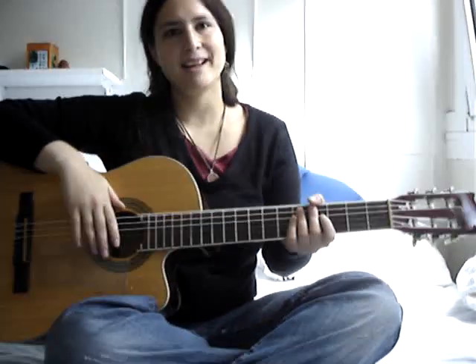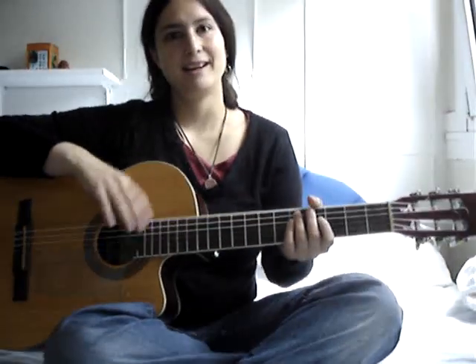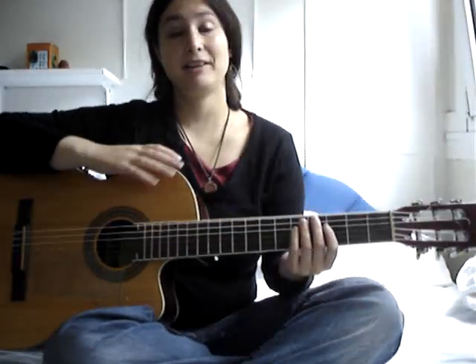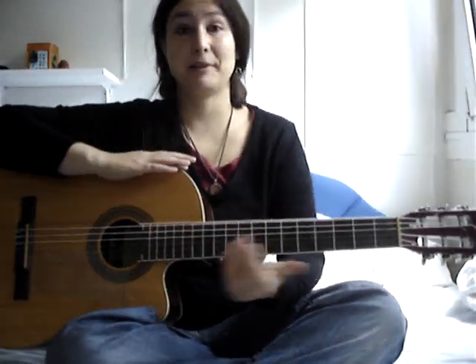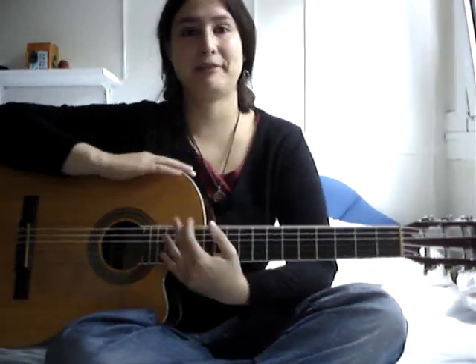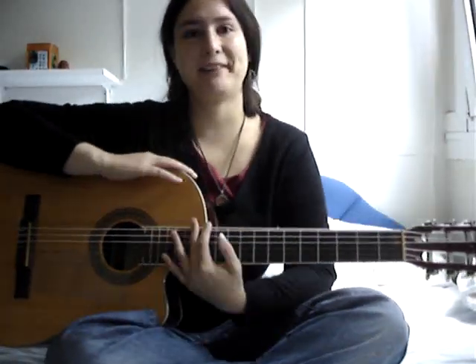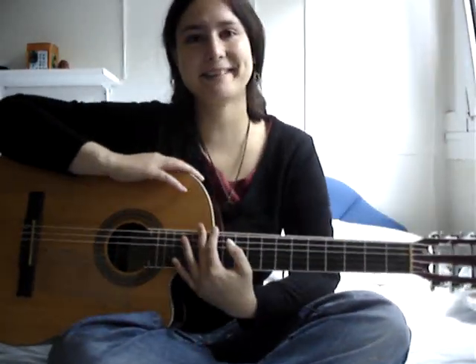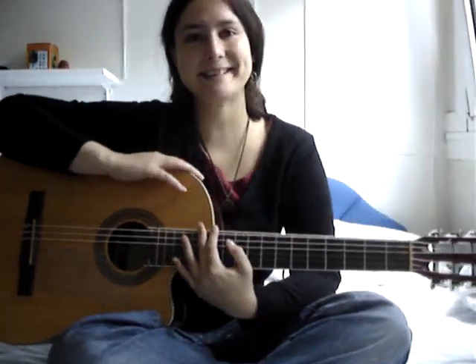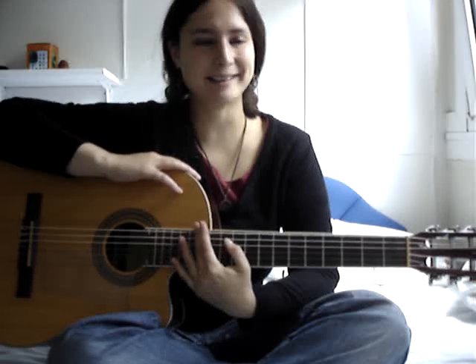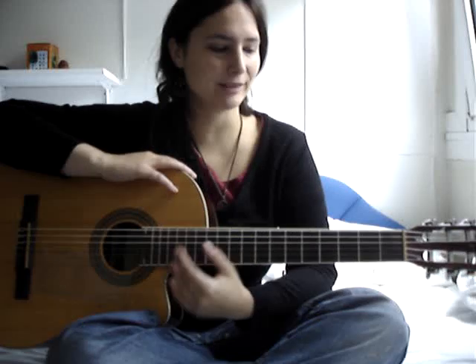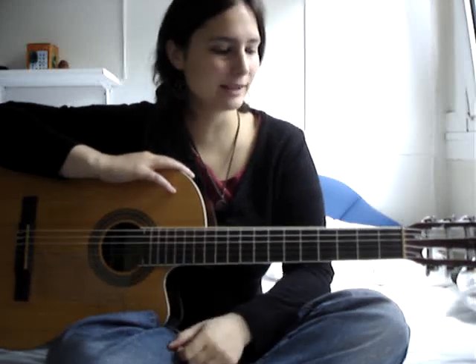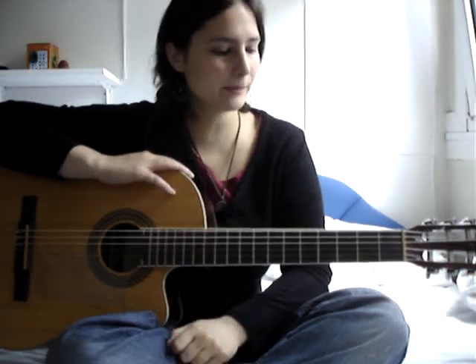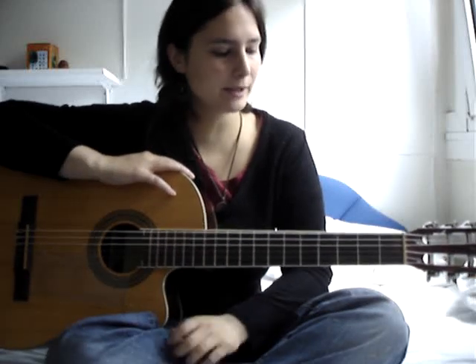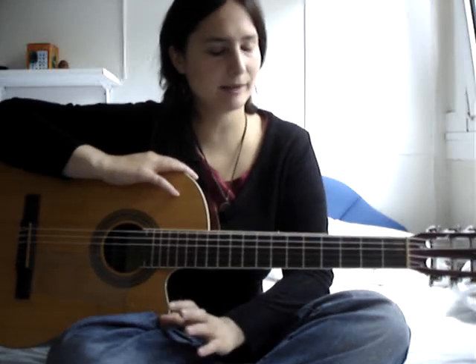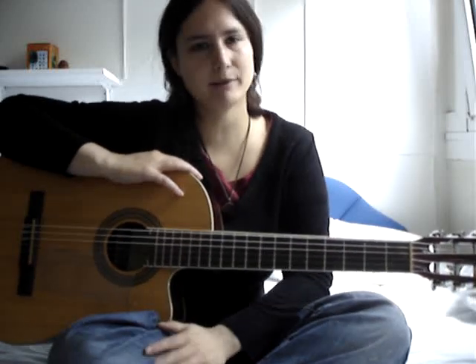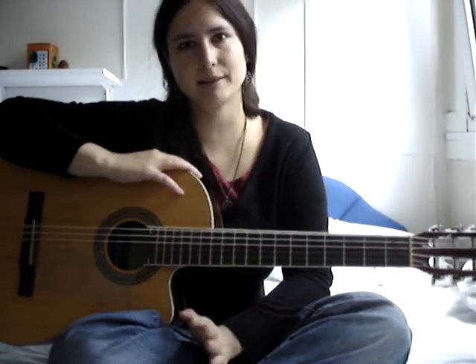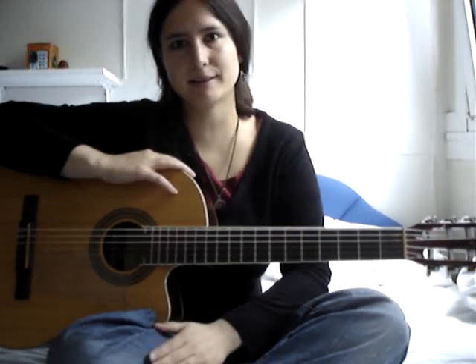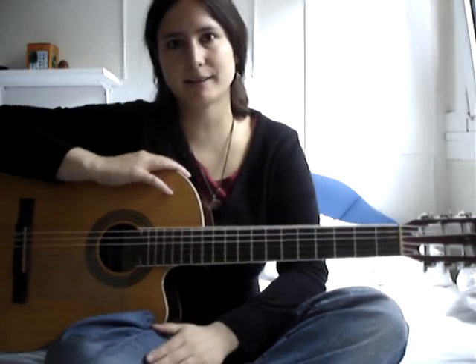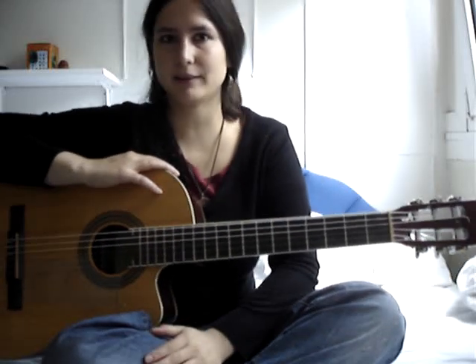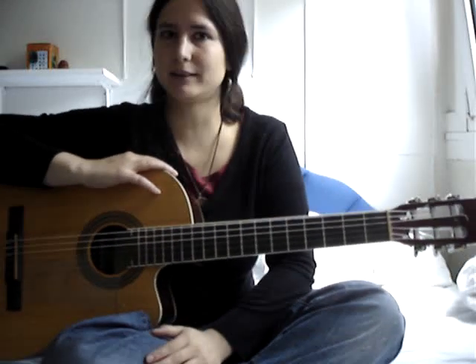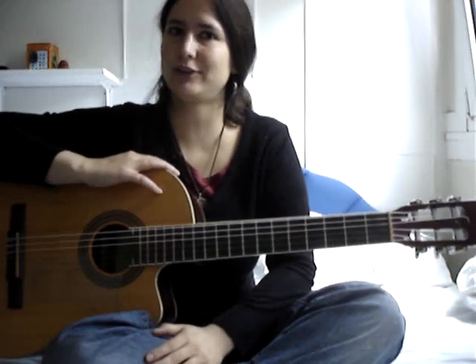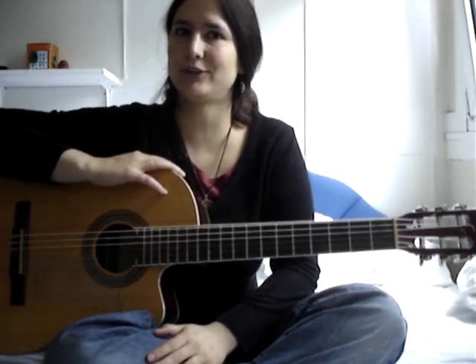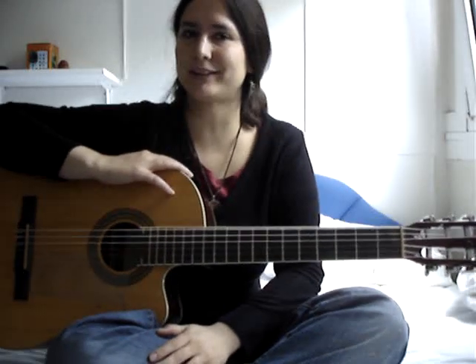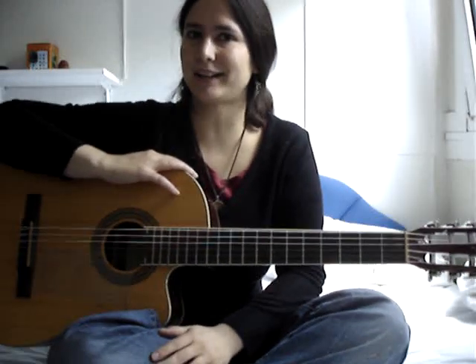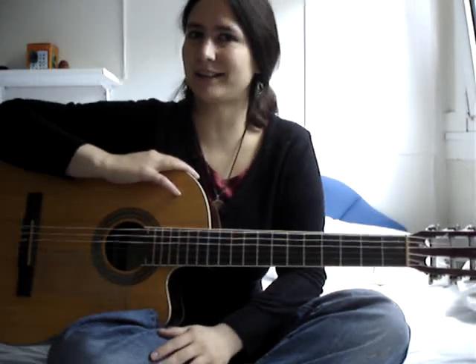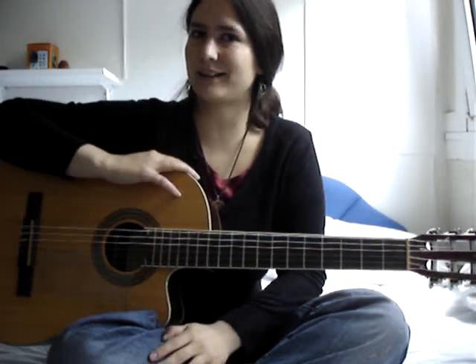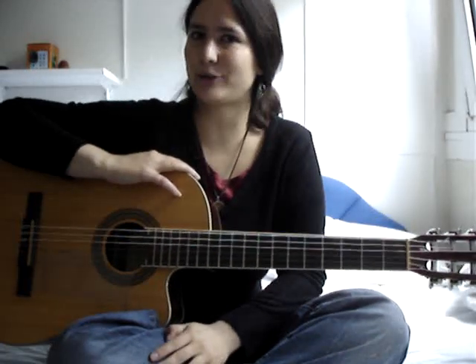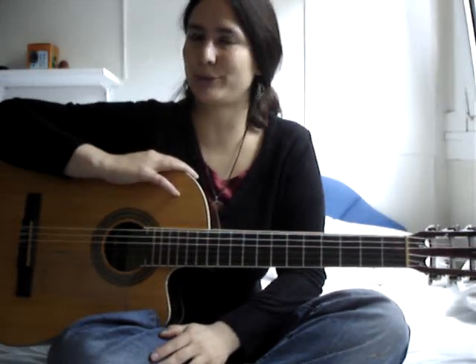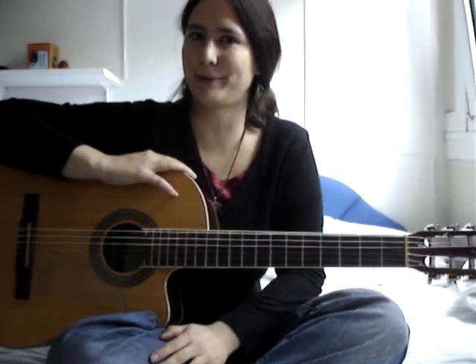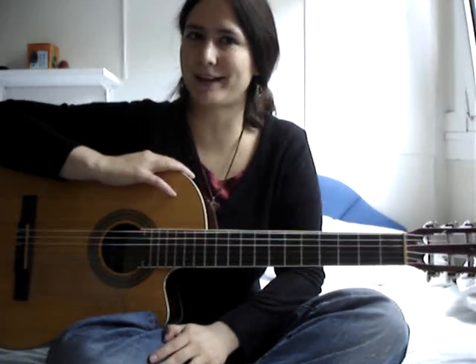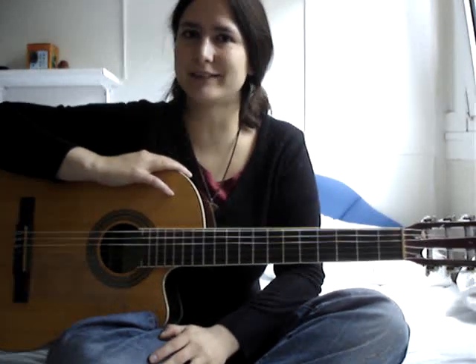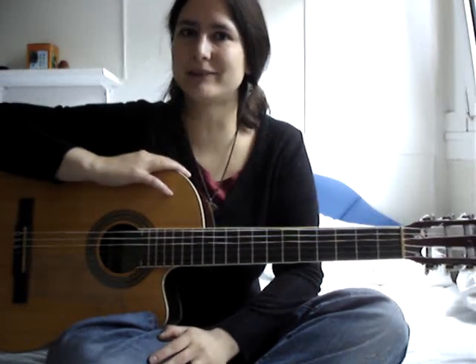Hello my friends, hello my subscribers. This time we teach you a technique called picado.